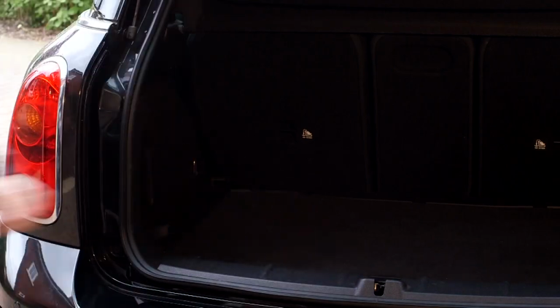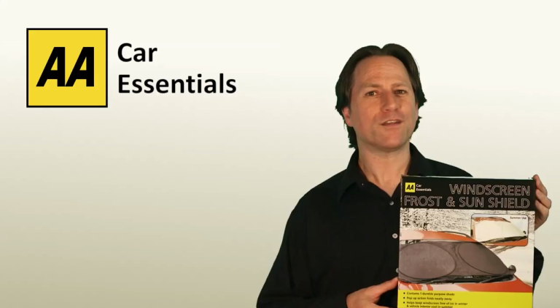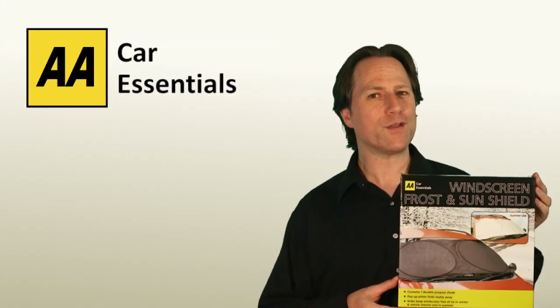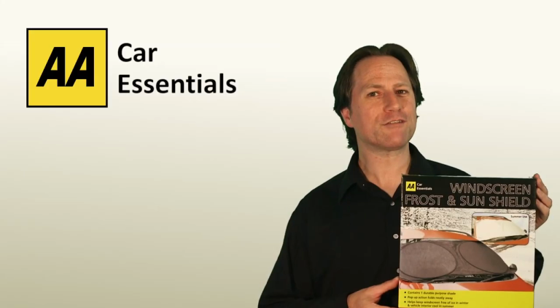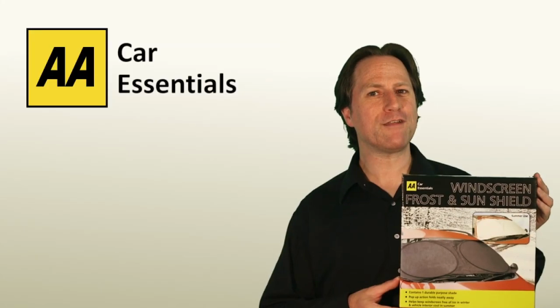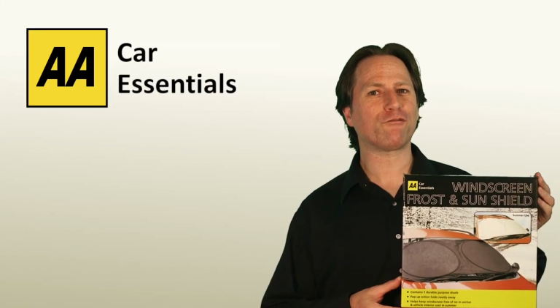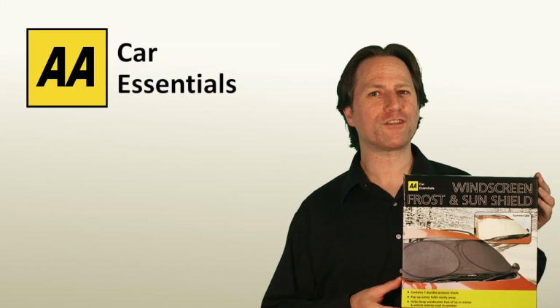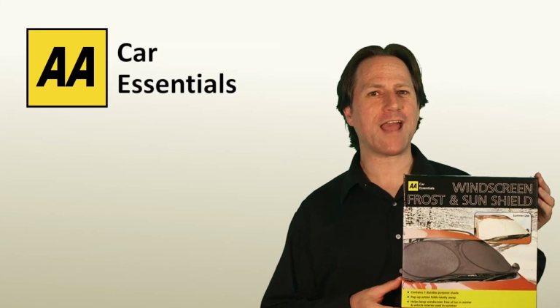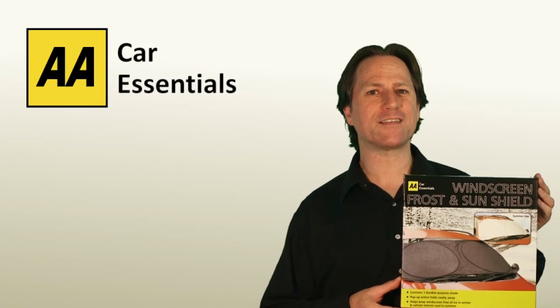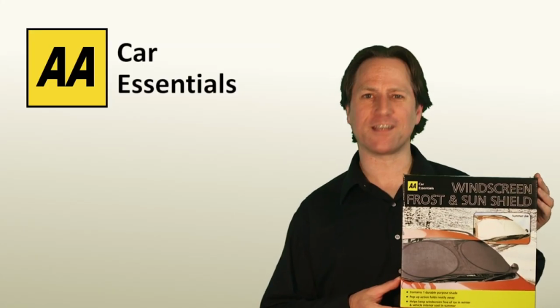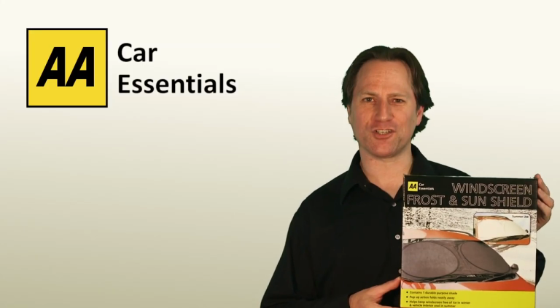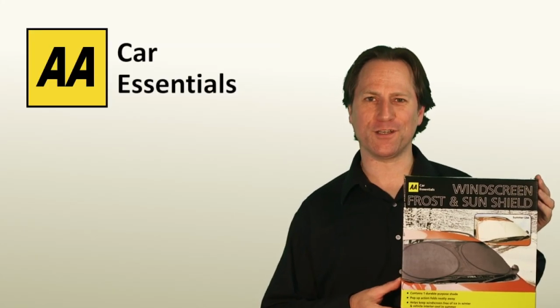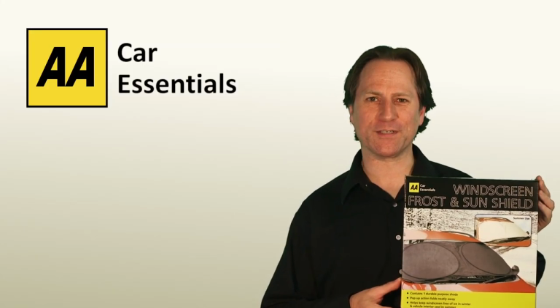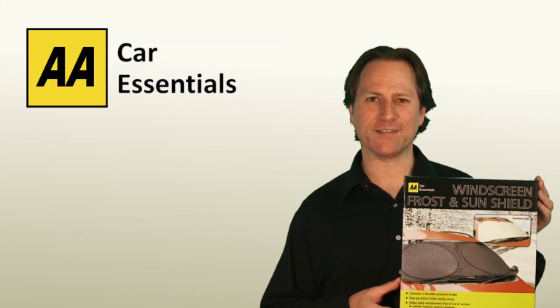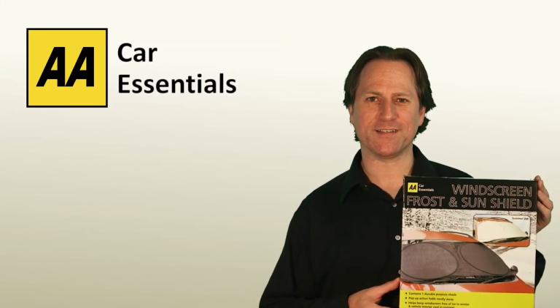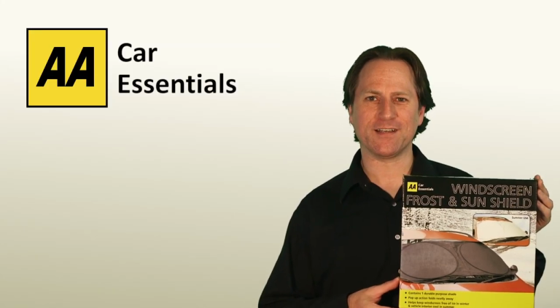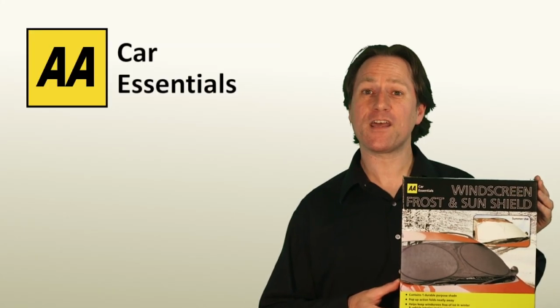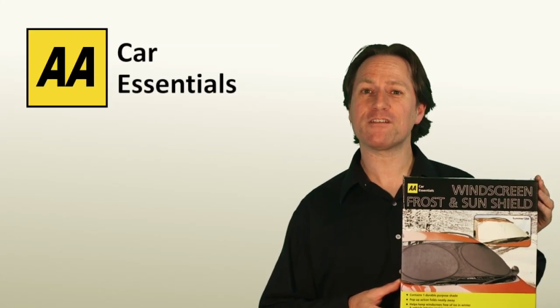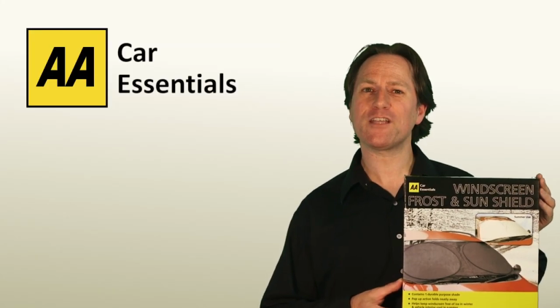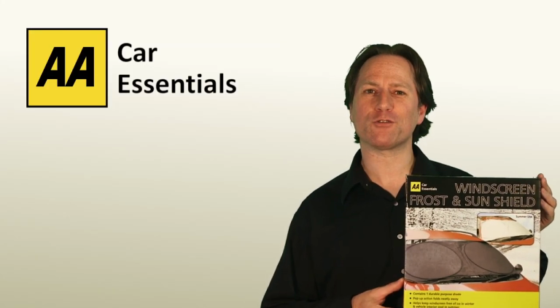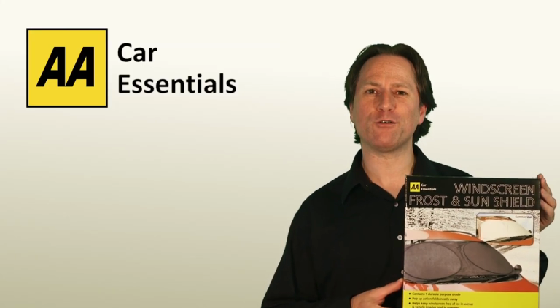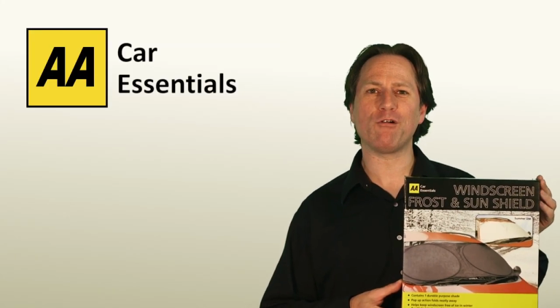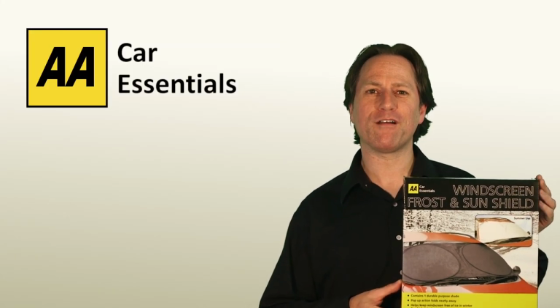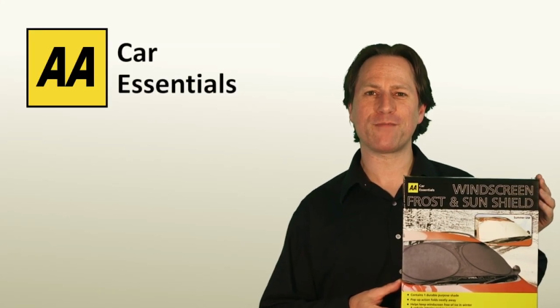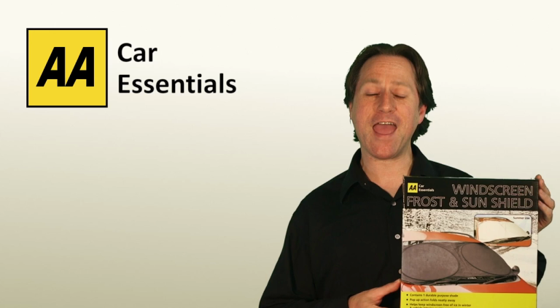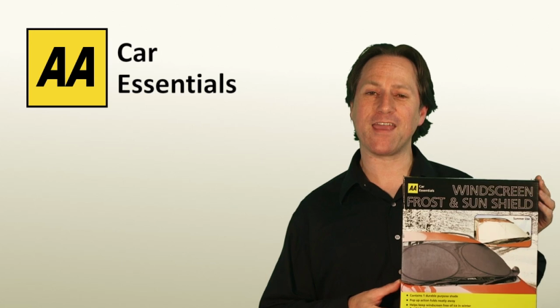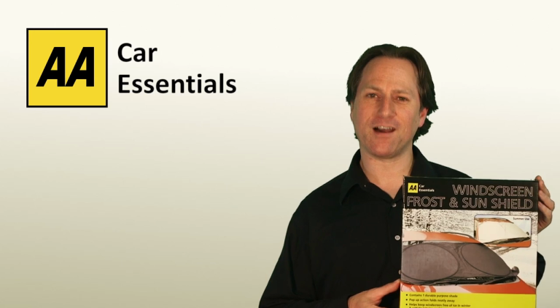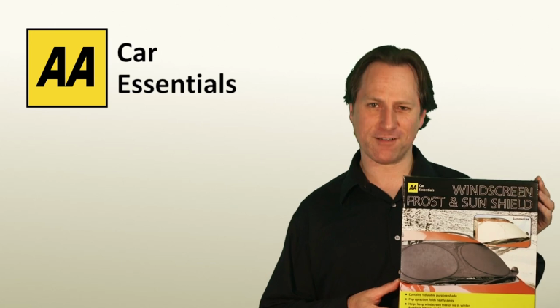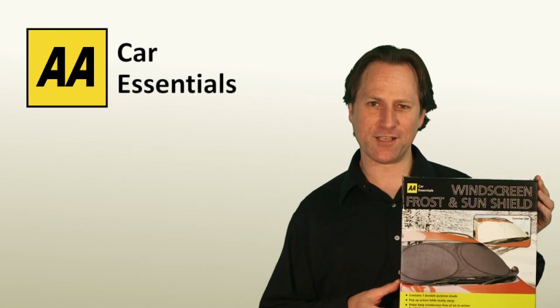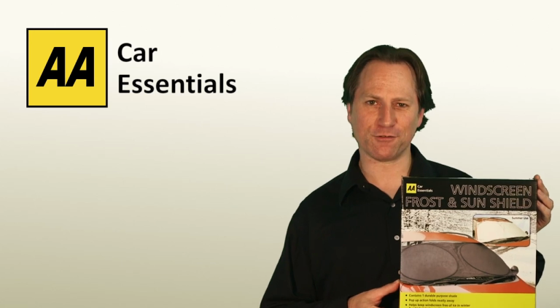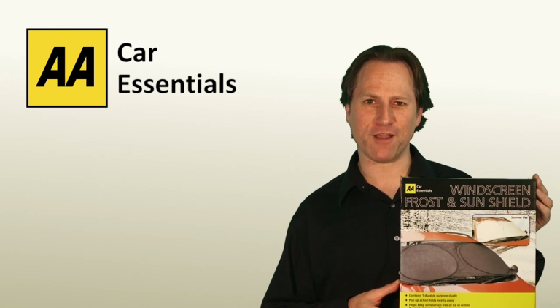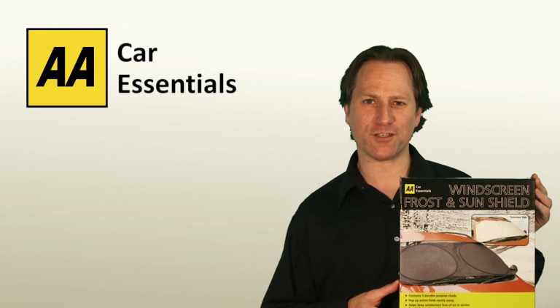The windscreen frost and sun shield — another essential tool from the AA Car Essentials range.